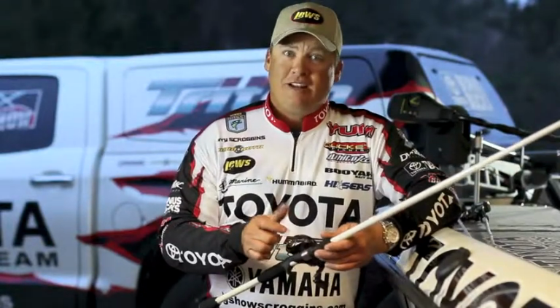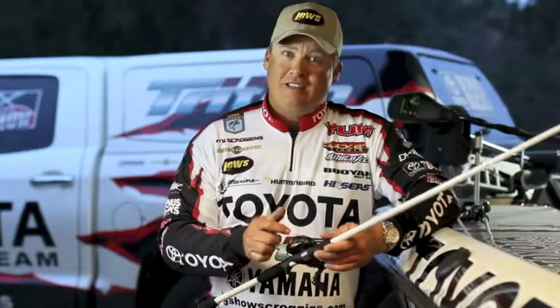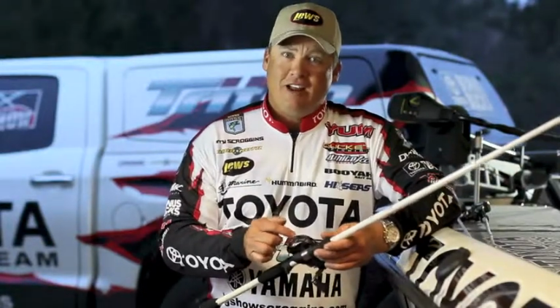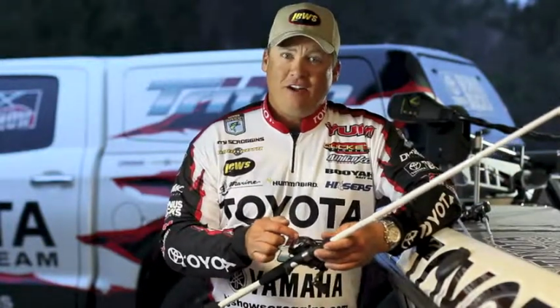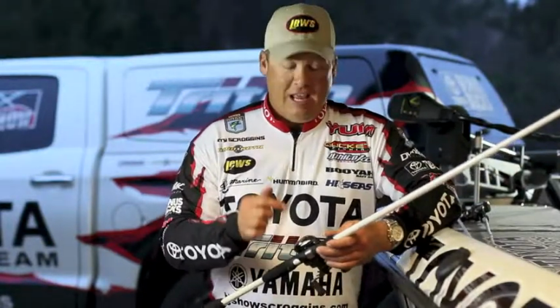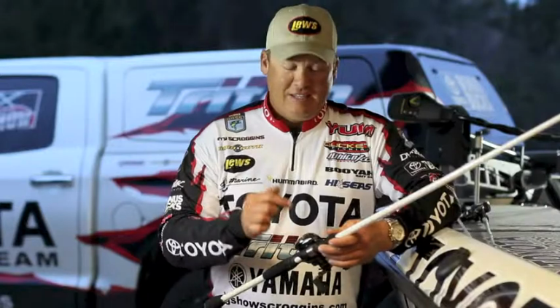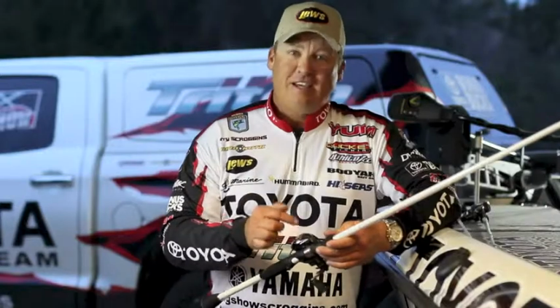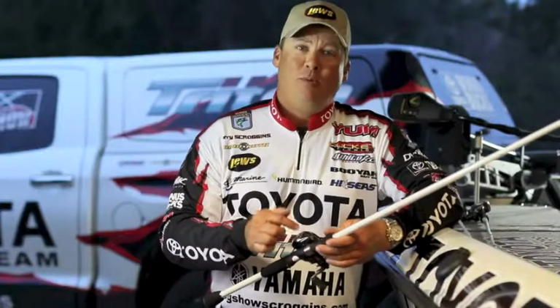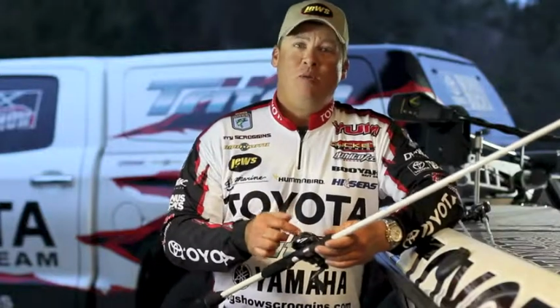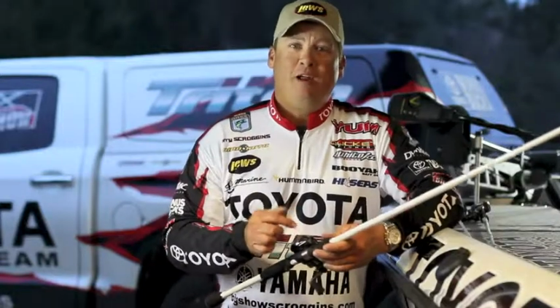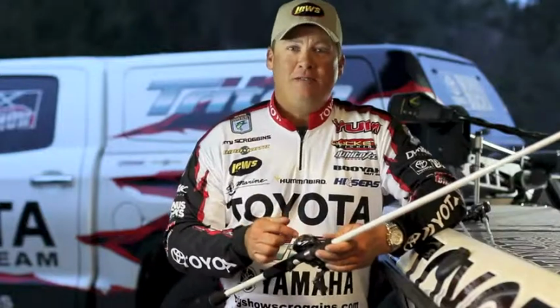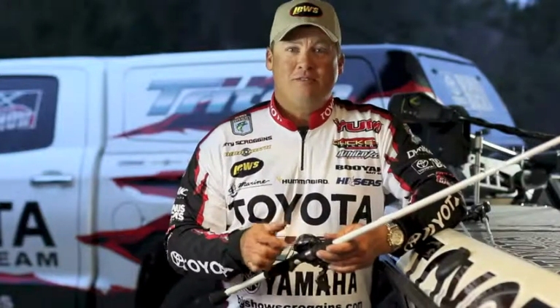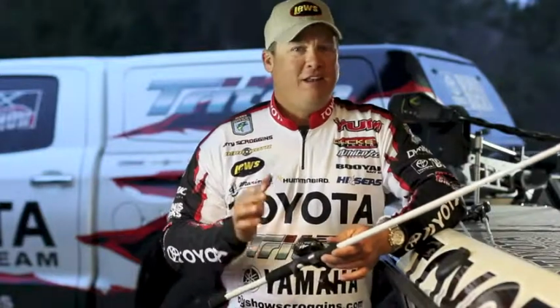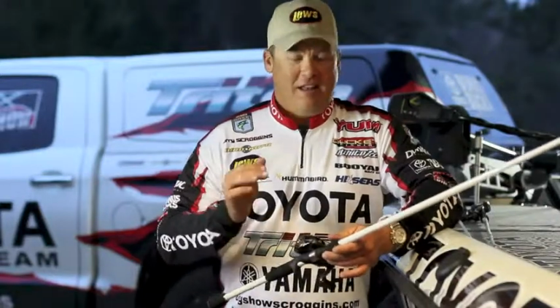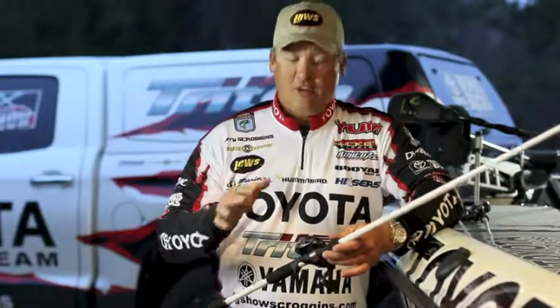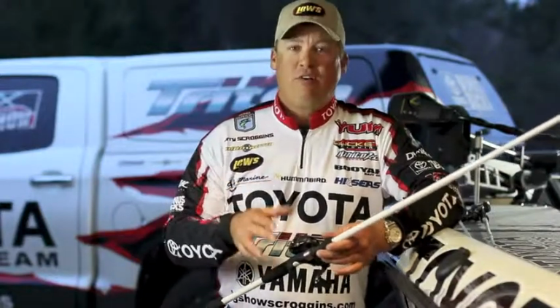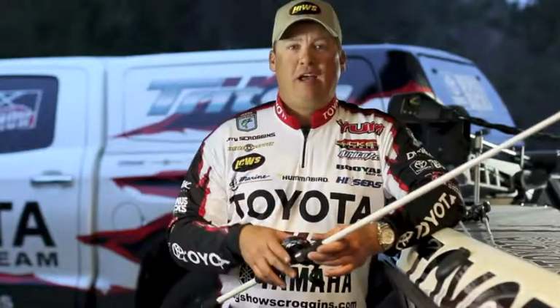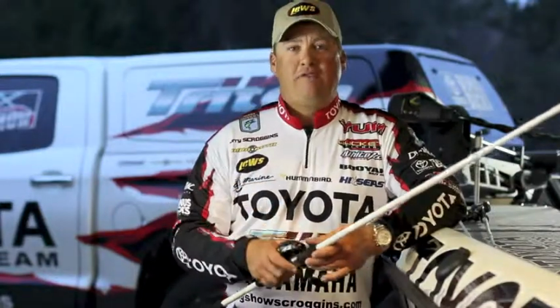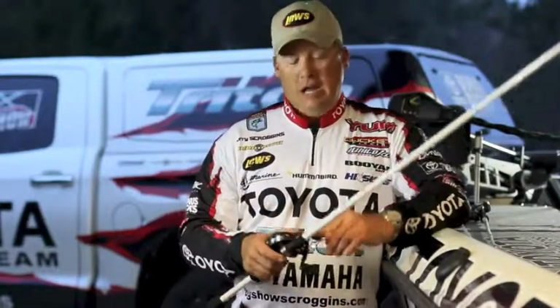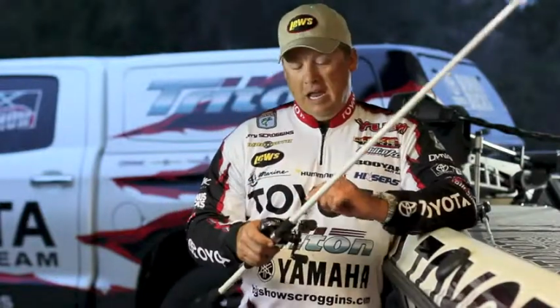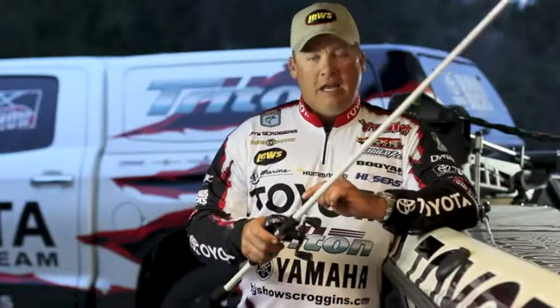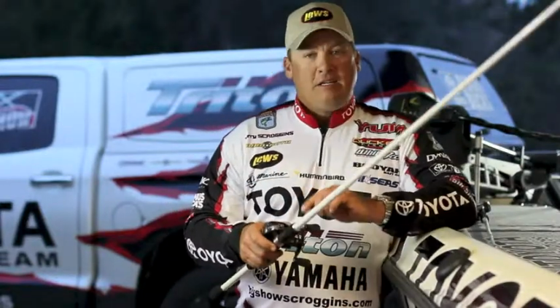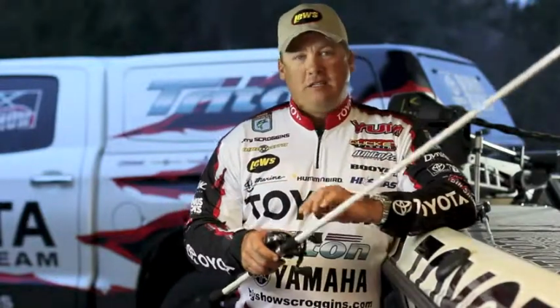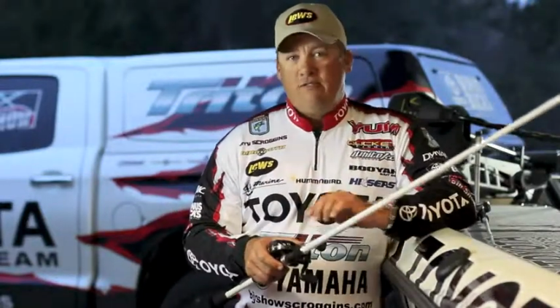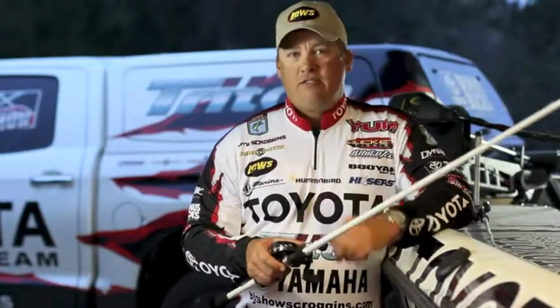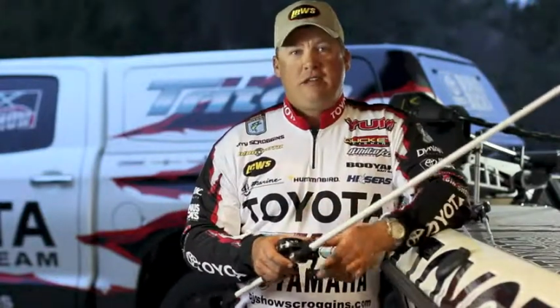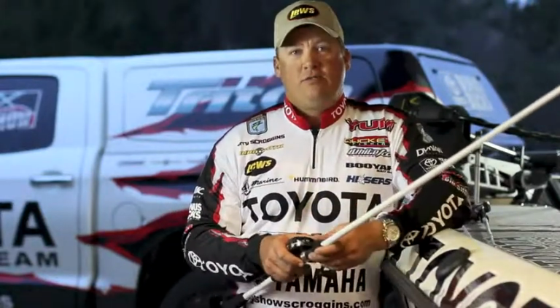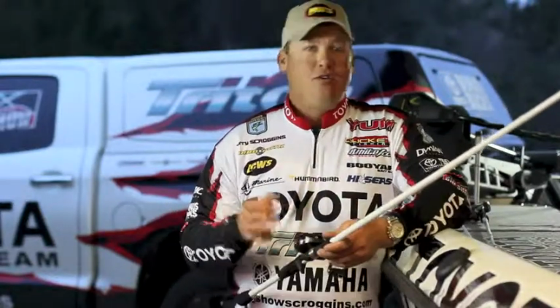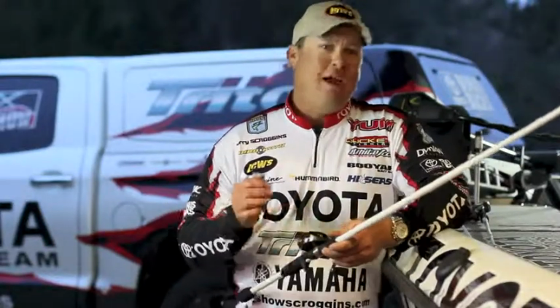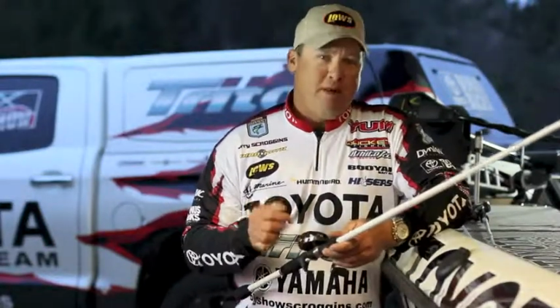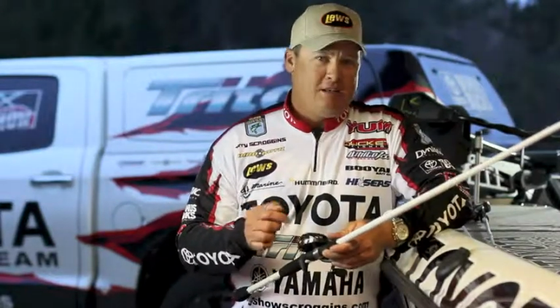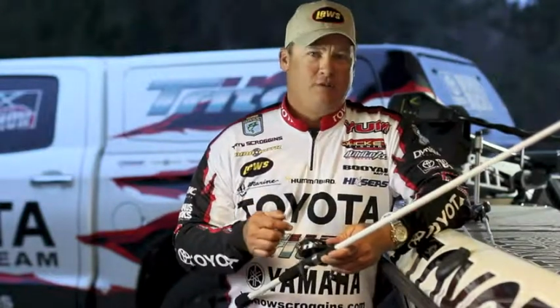Did I say that already? 6.1 ounces — the lightest reel ever. It's tough as nails. You can't beat this reel.